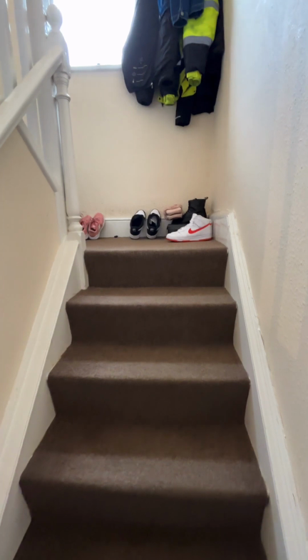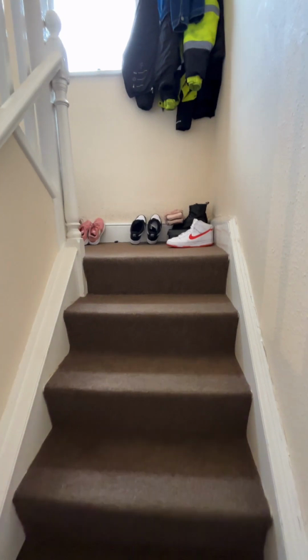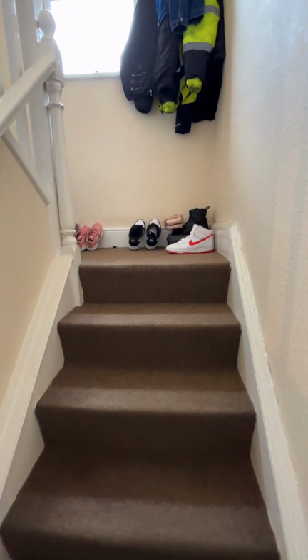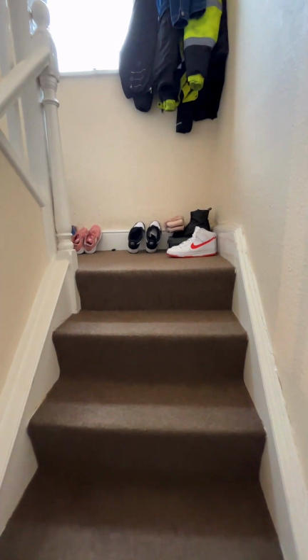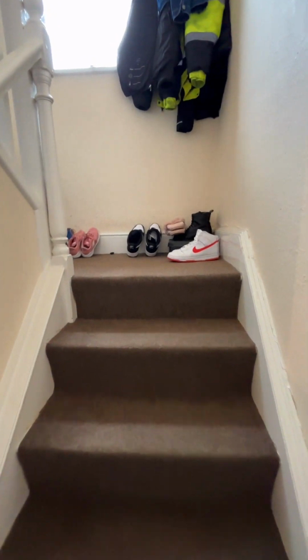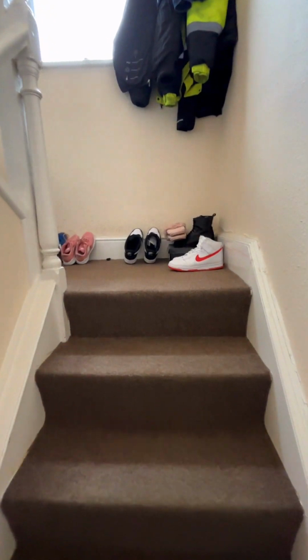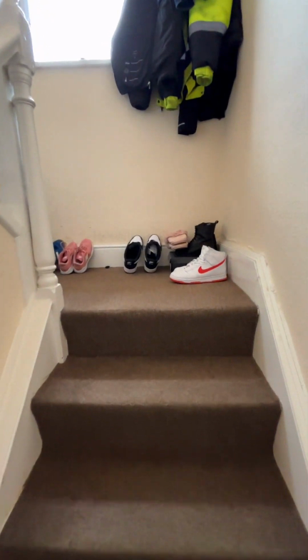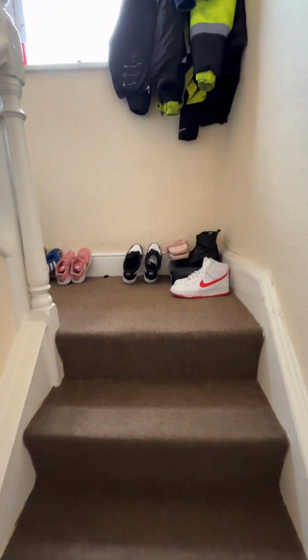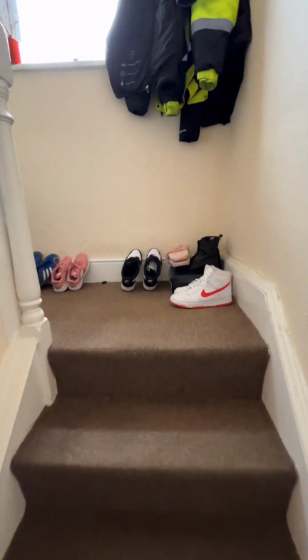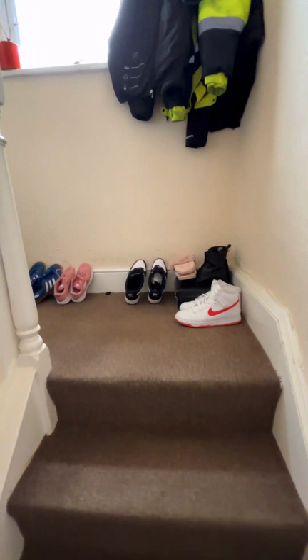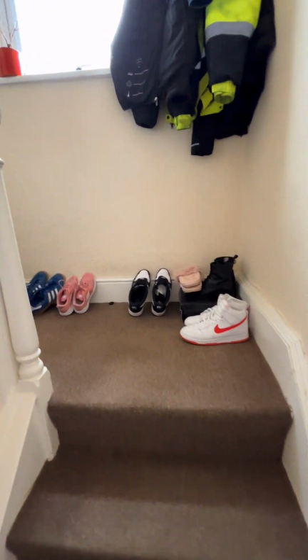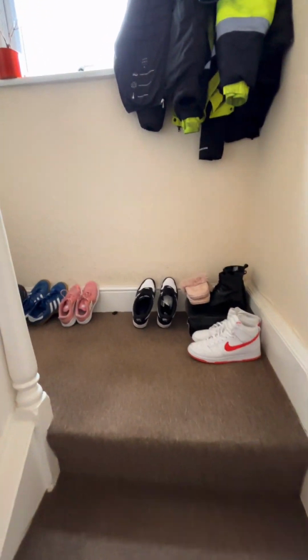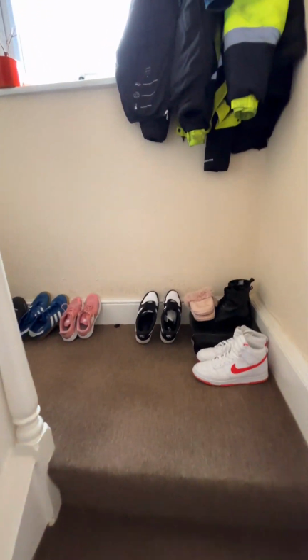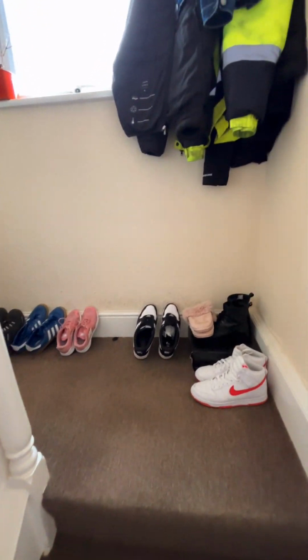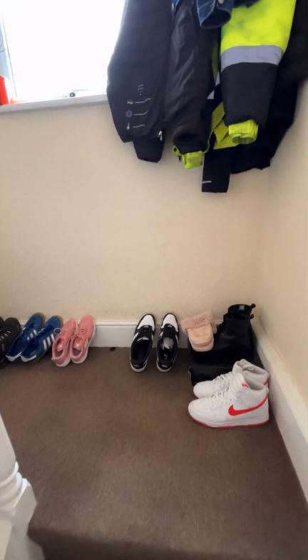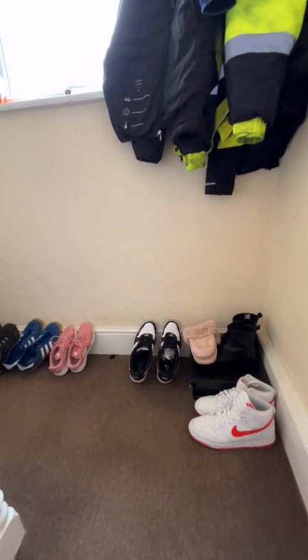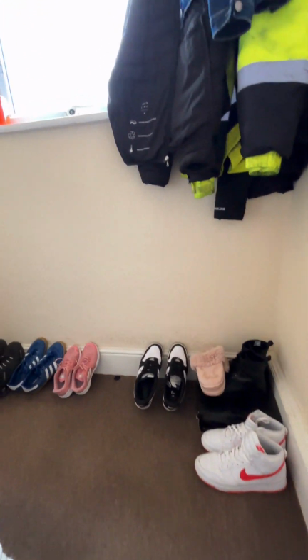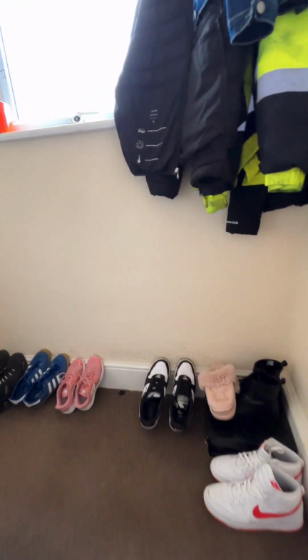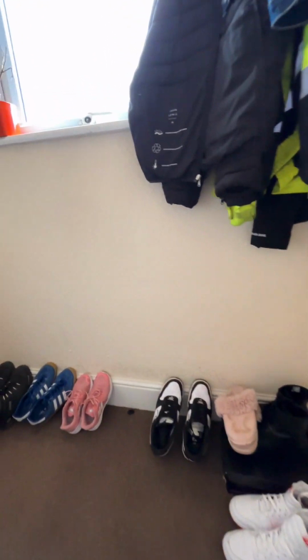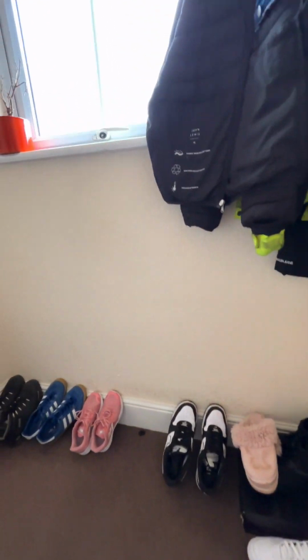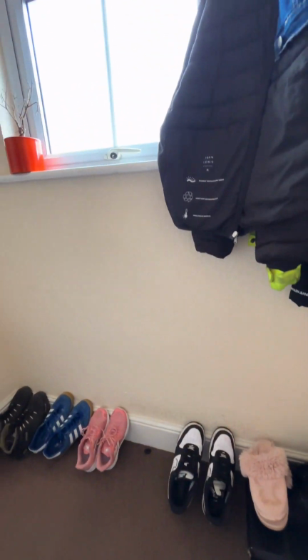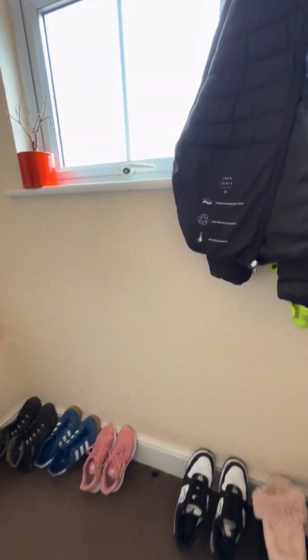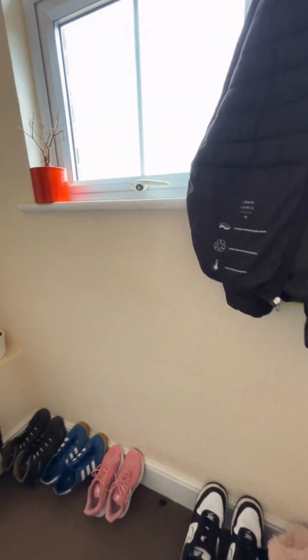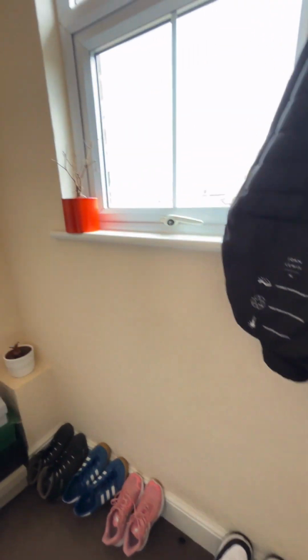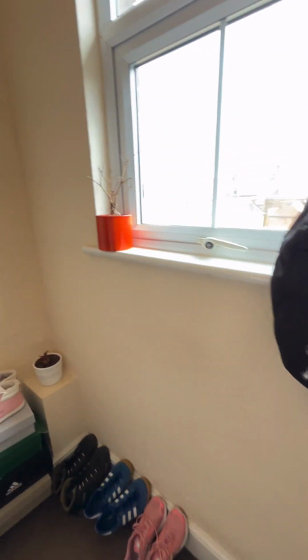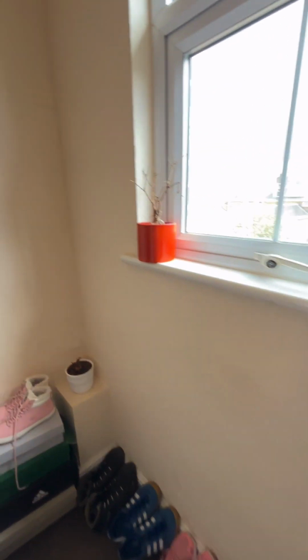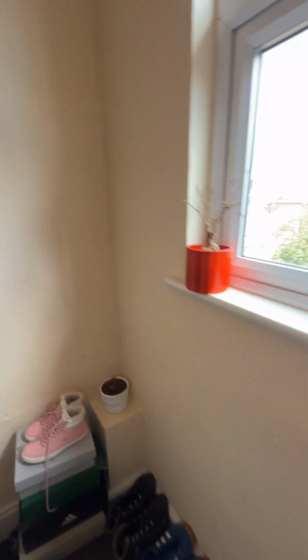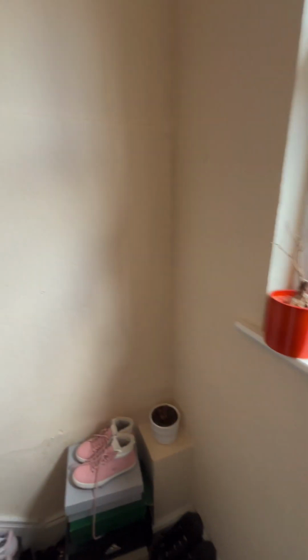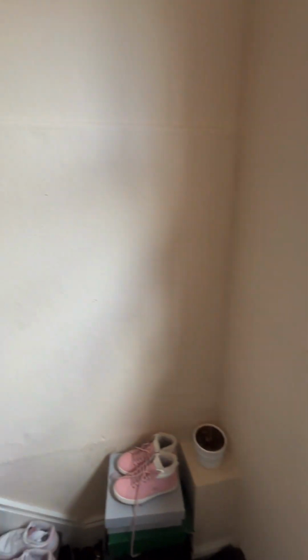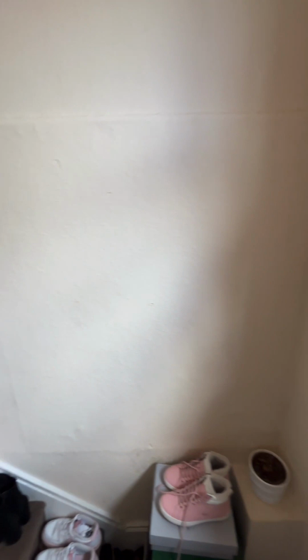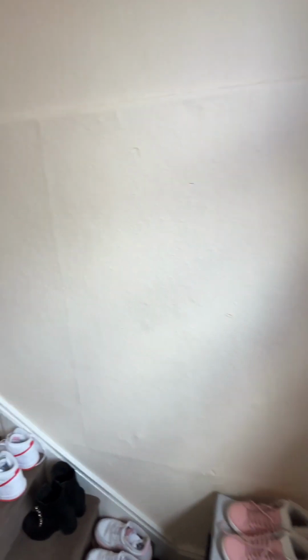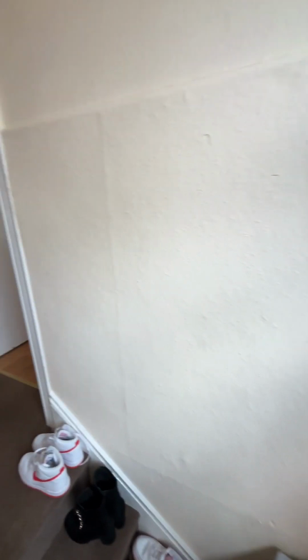This is the video tour for flat 3, 2 Belvedere Road in Taunton.